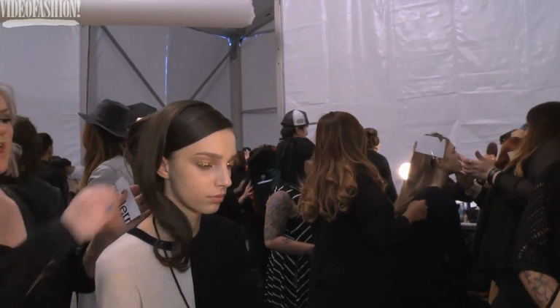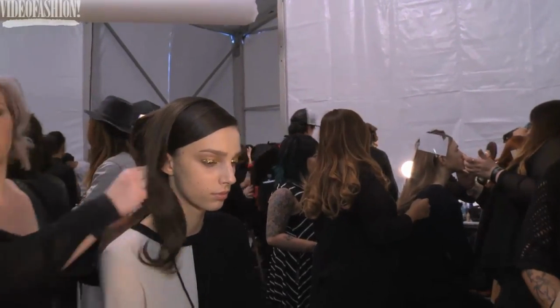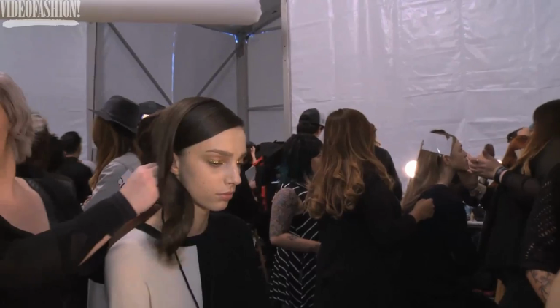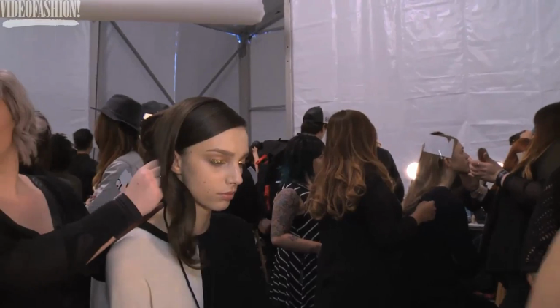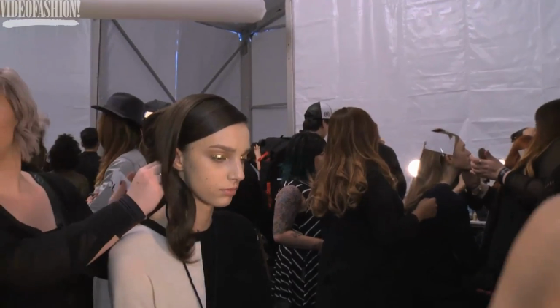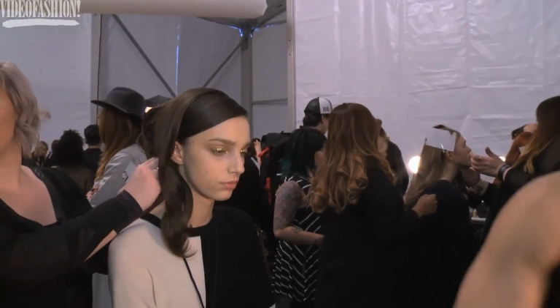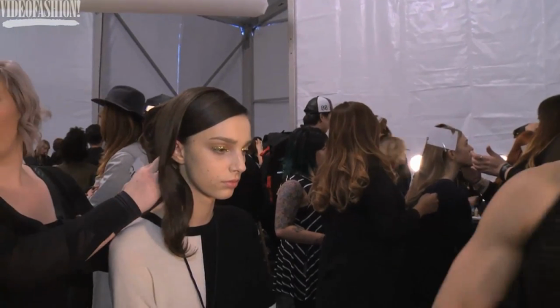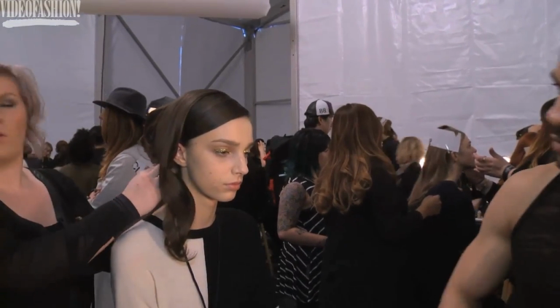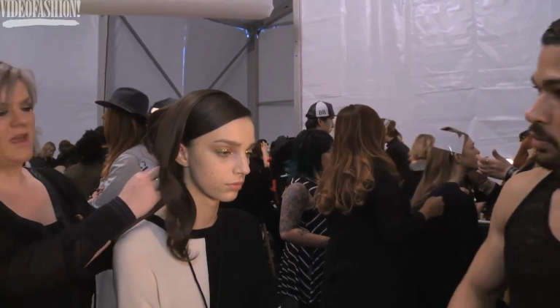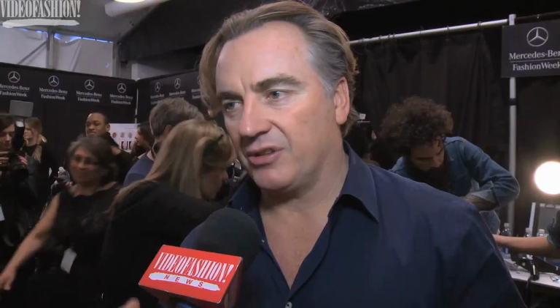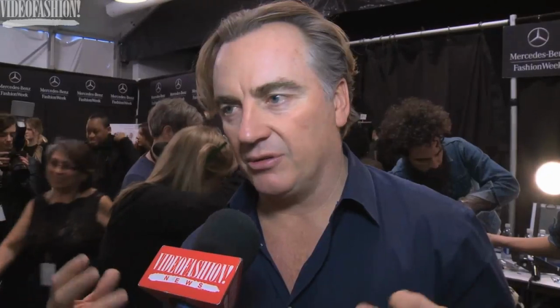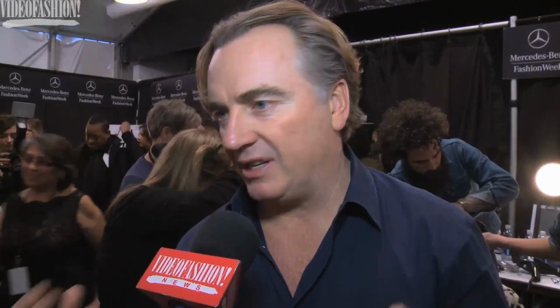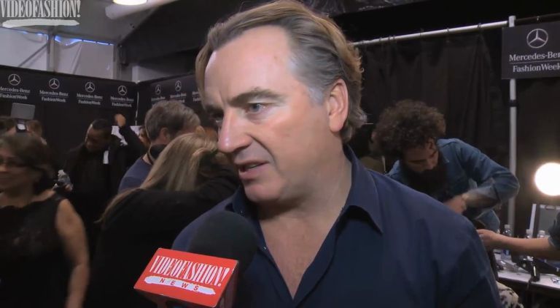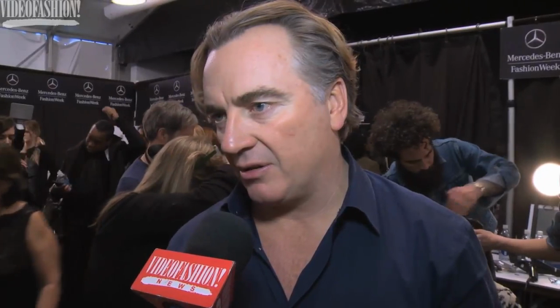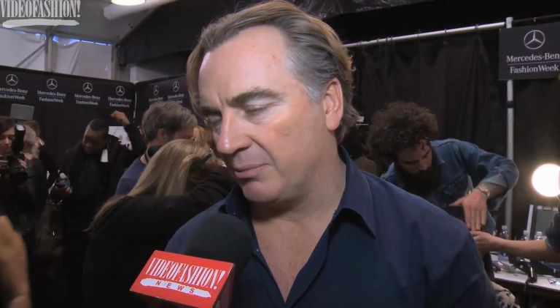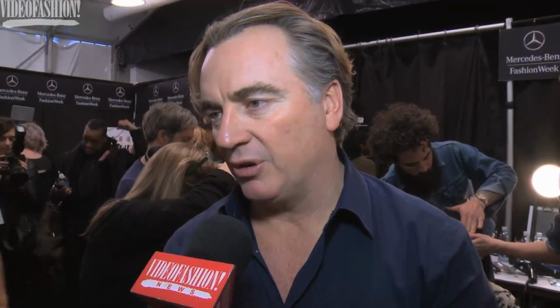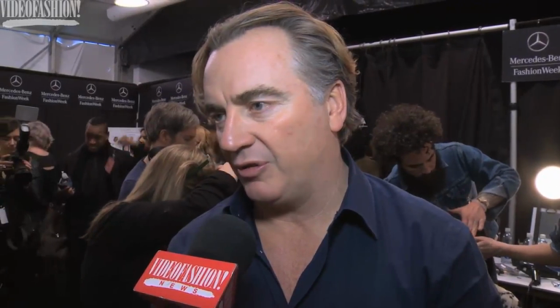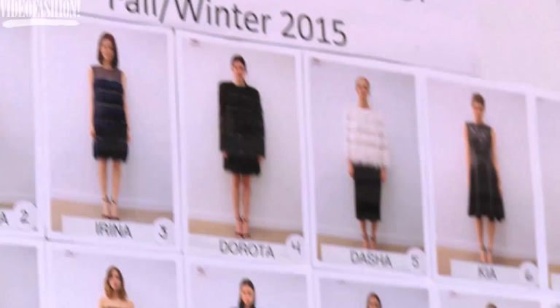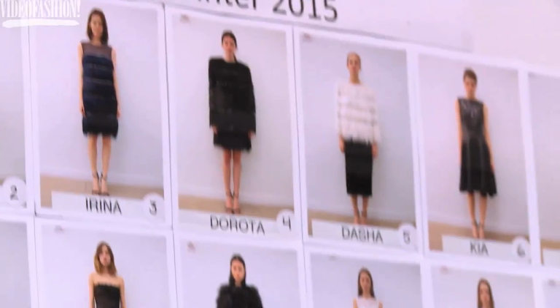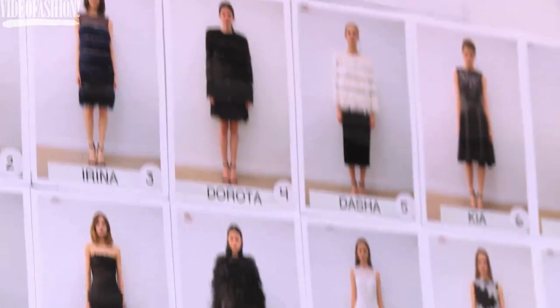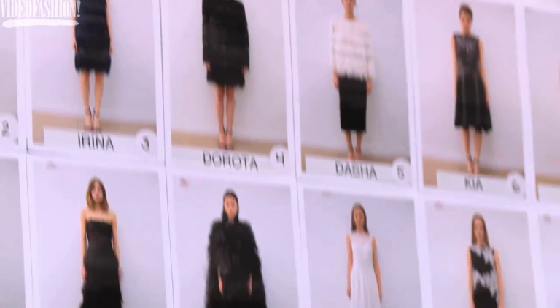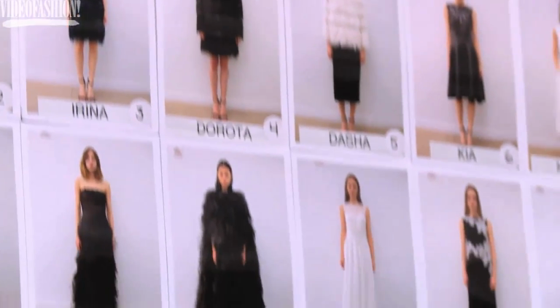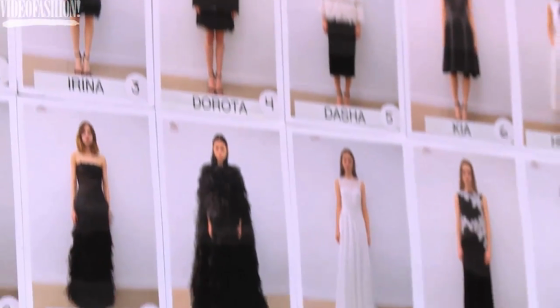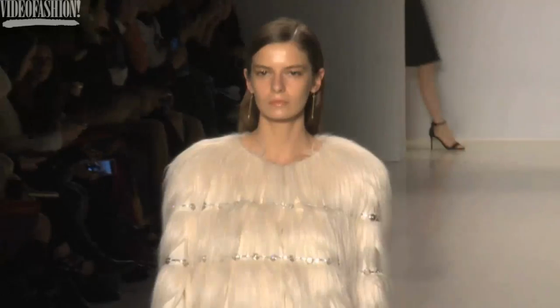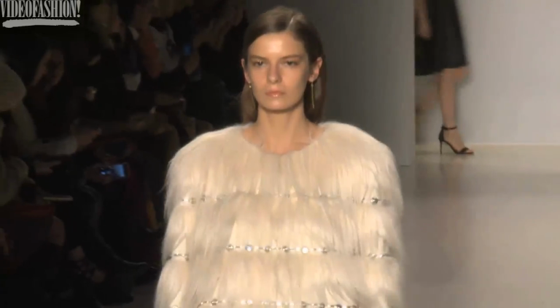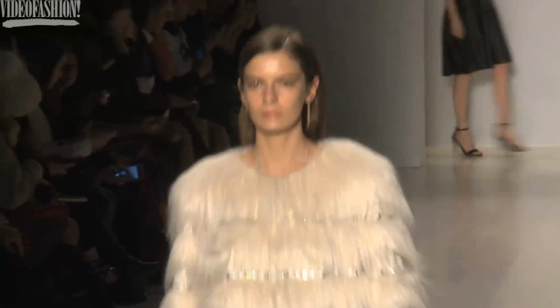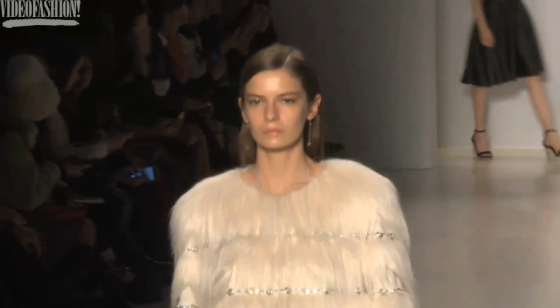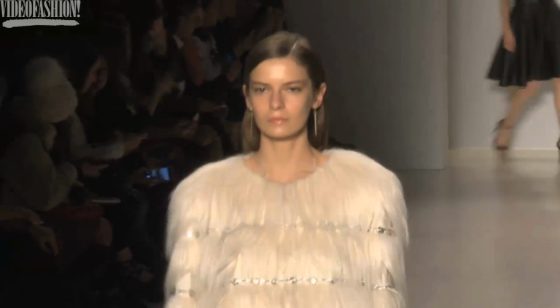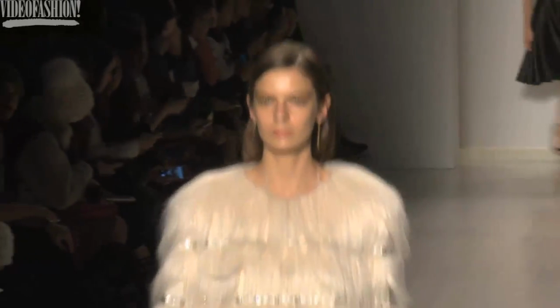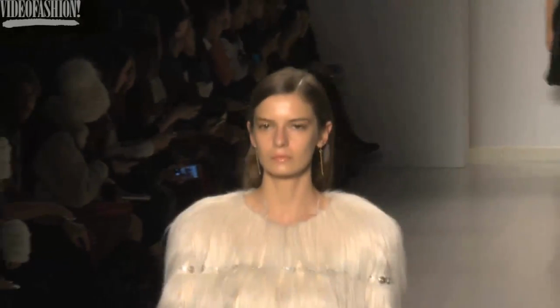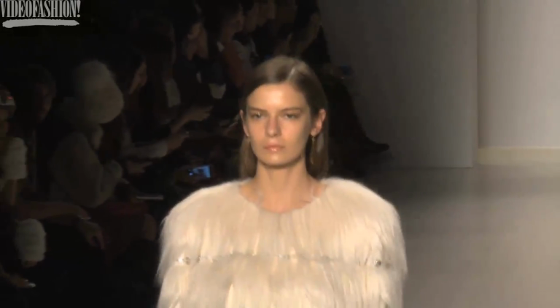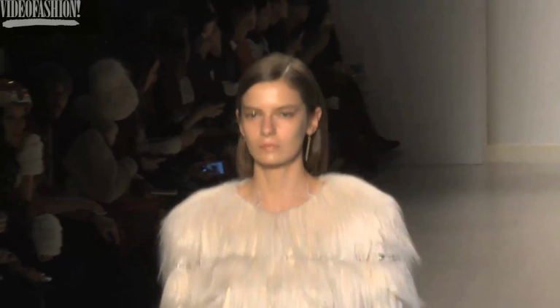So with the clothes, they're so detailed and beautiful, it's sort of the perfect collaboration for hair and clothes.